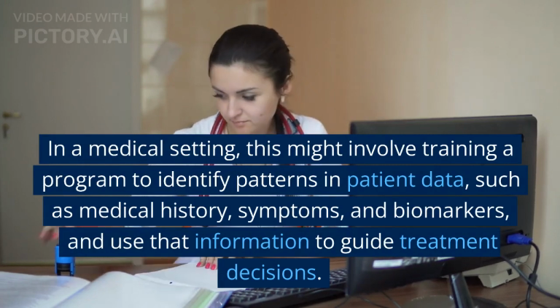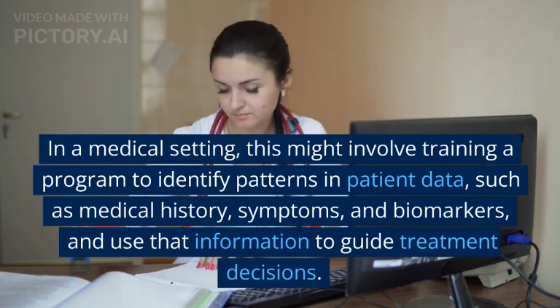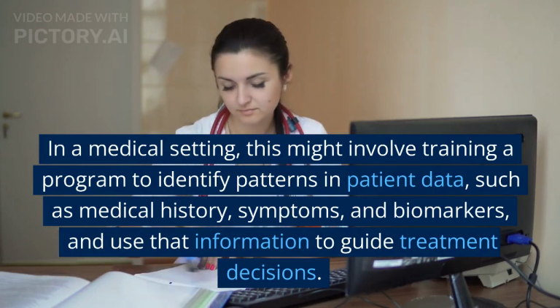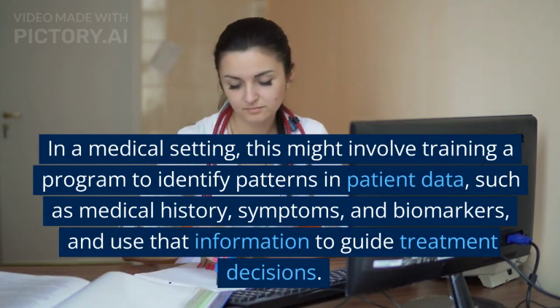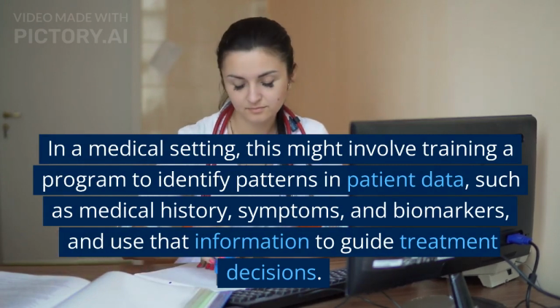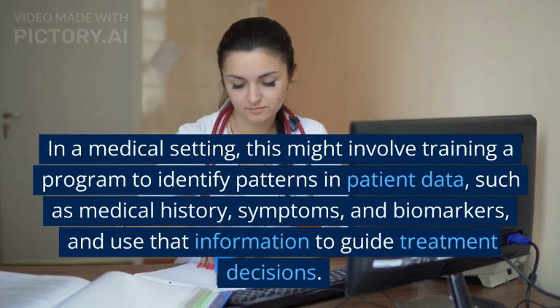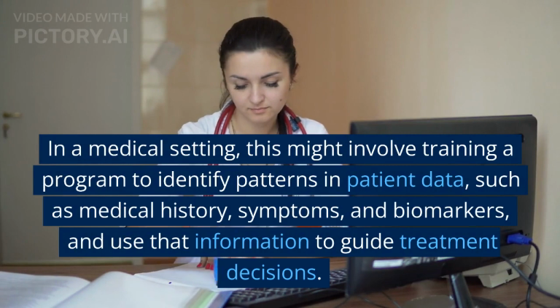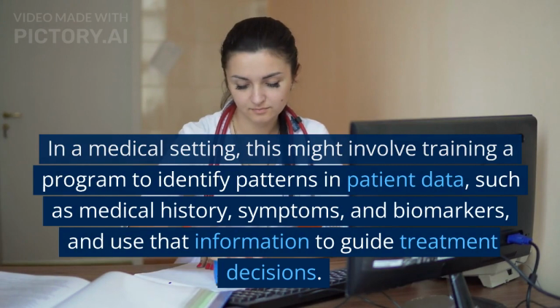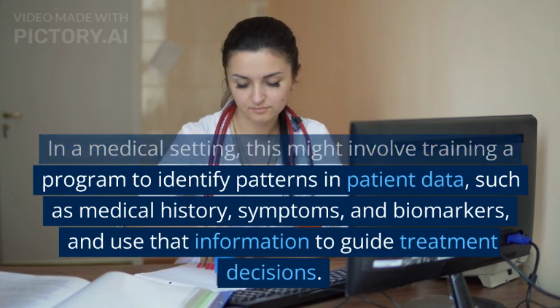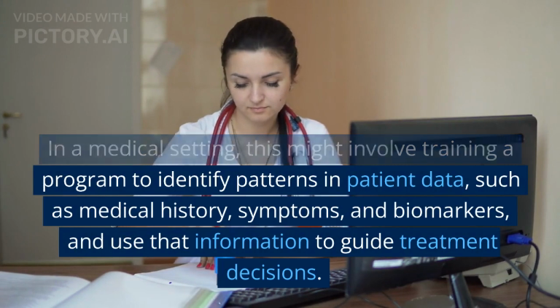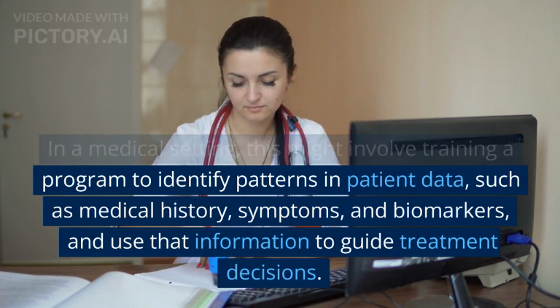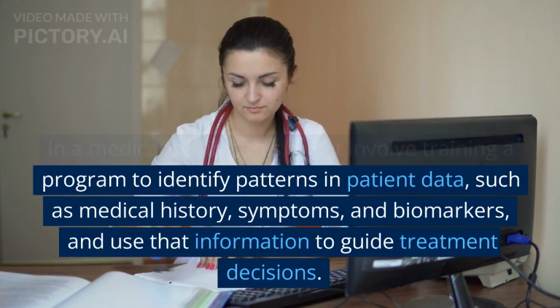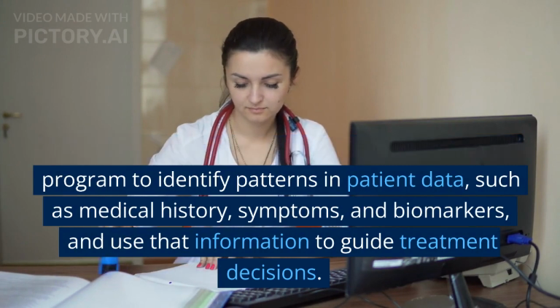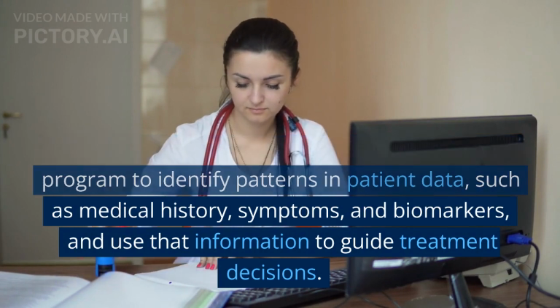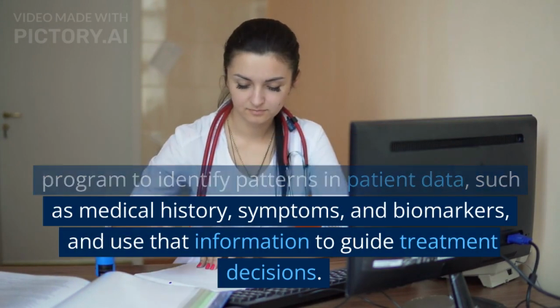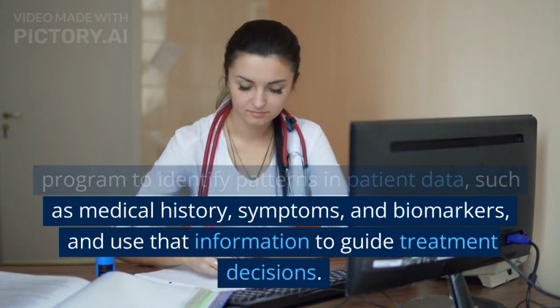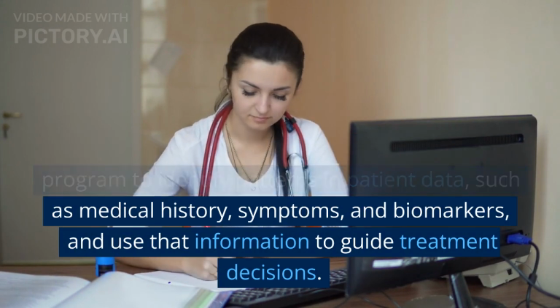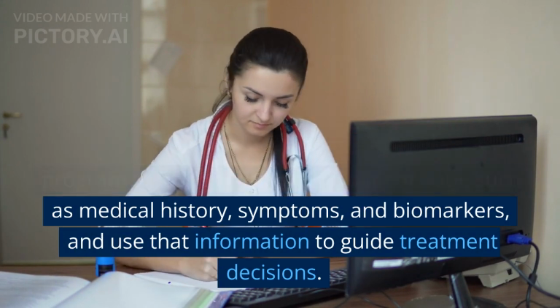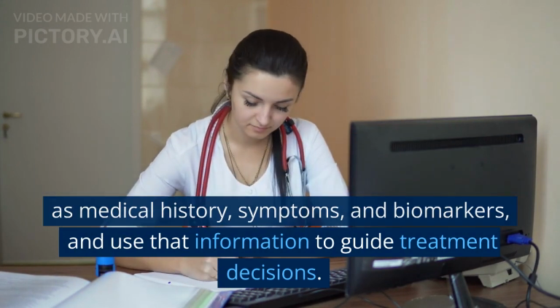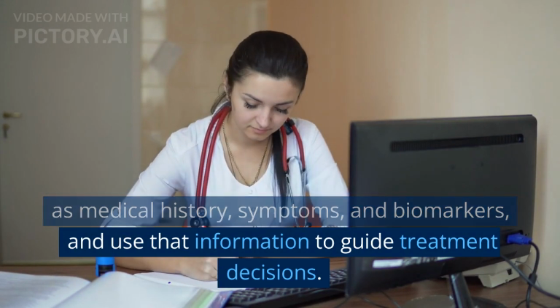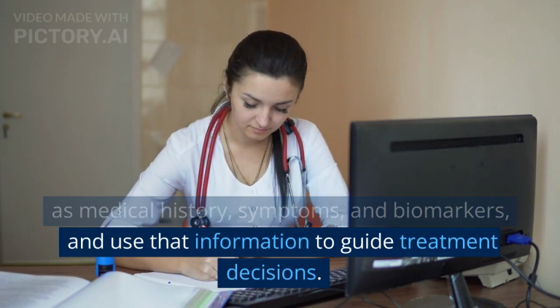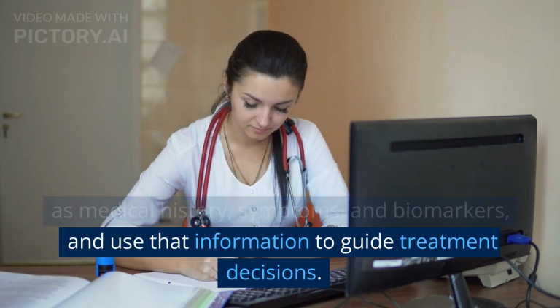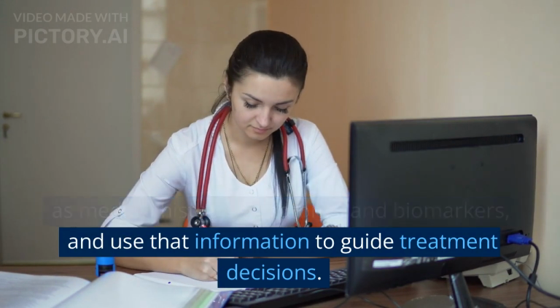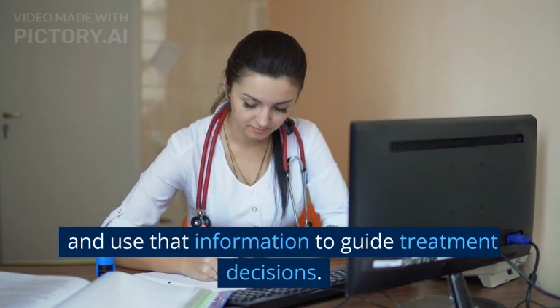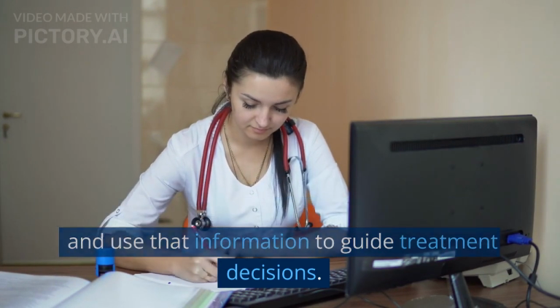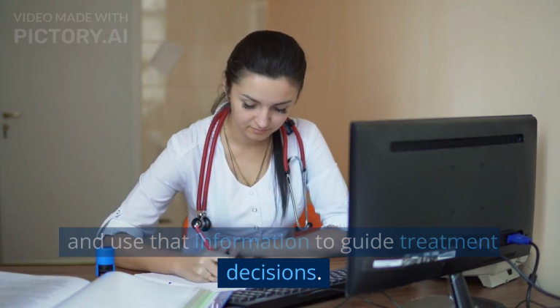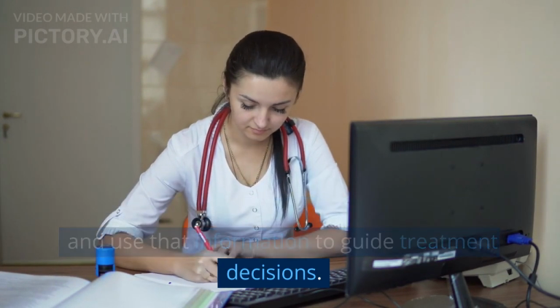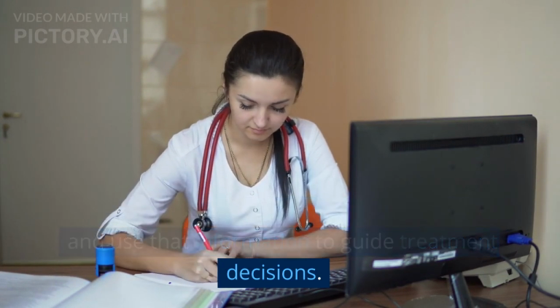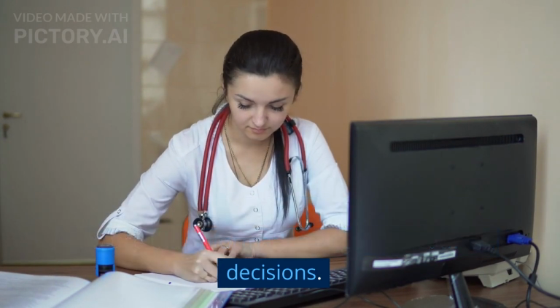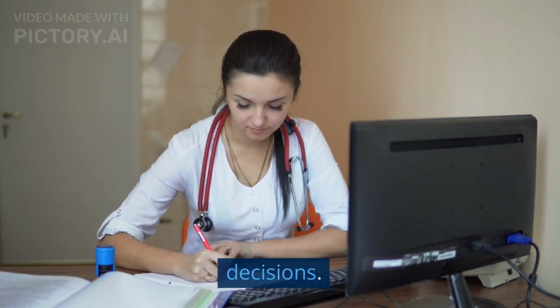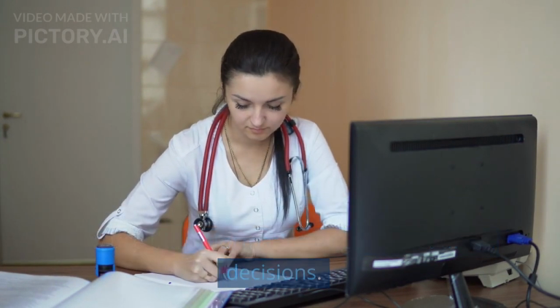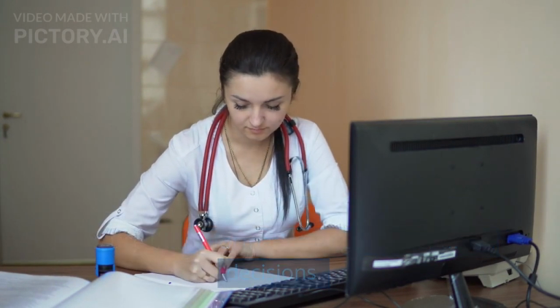These patterns can include data such as medical history, symptoms, and biomarkers, and use that information to guide treatment decisions.